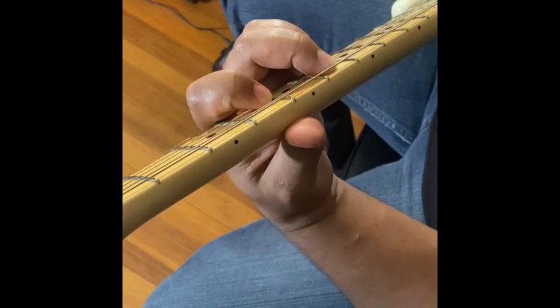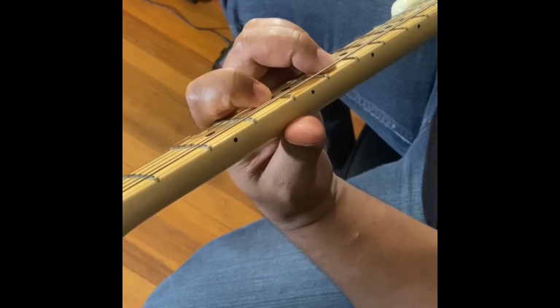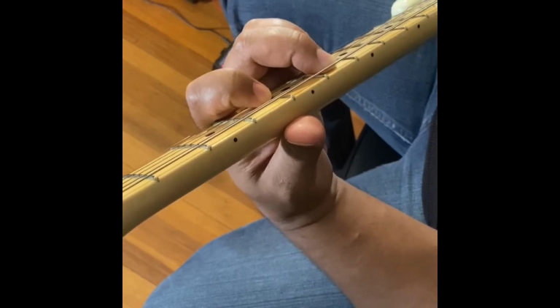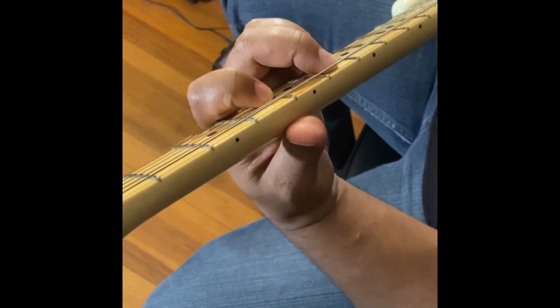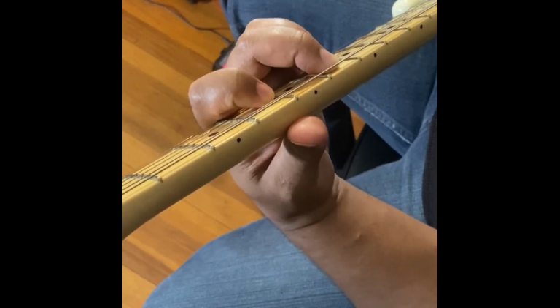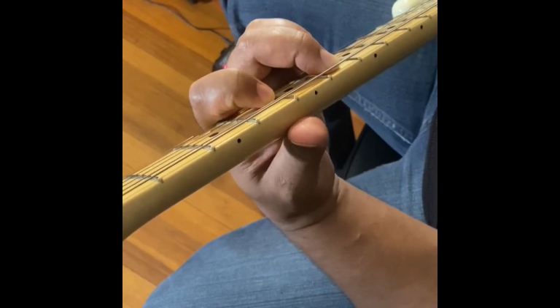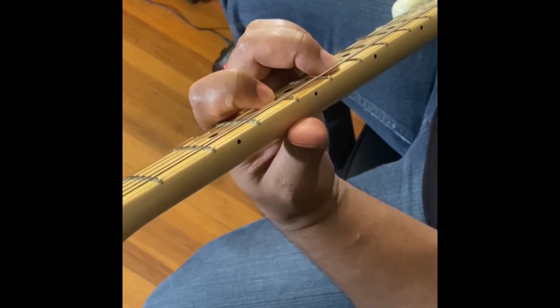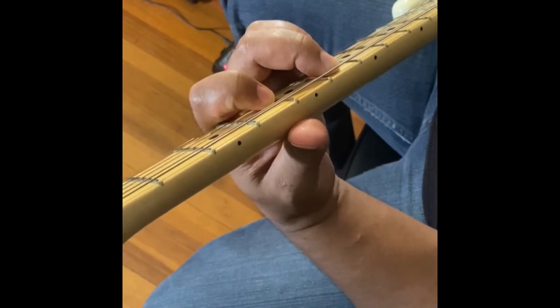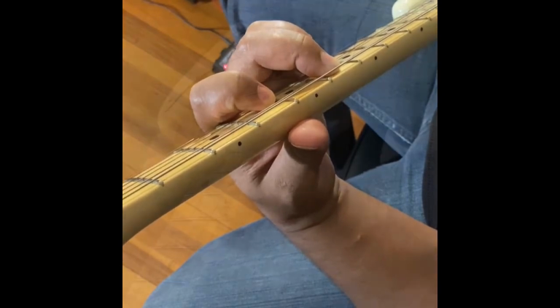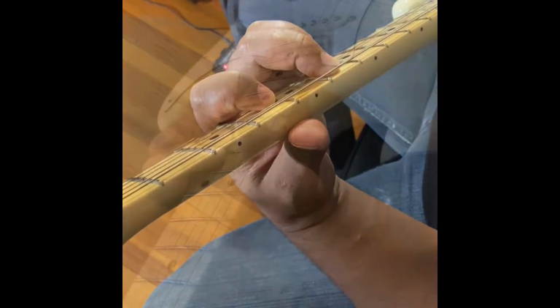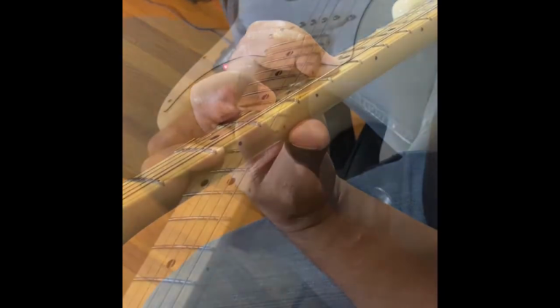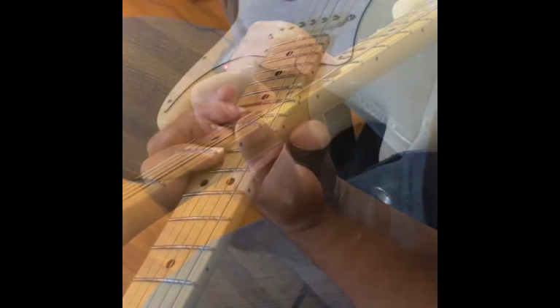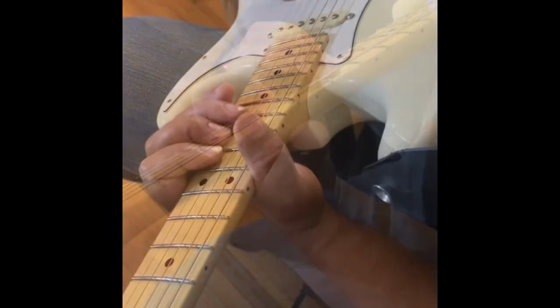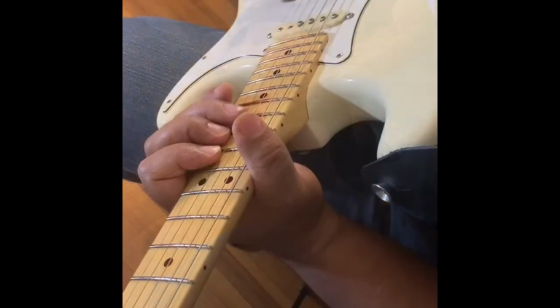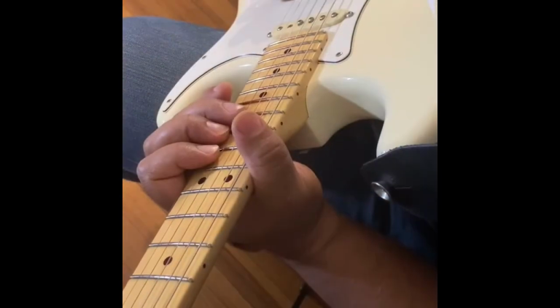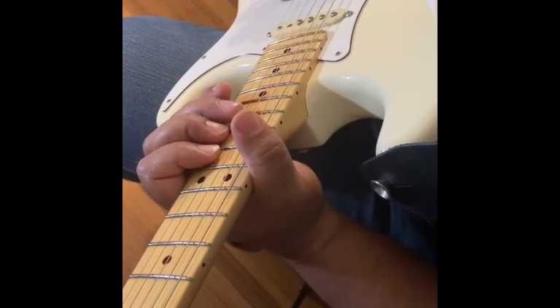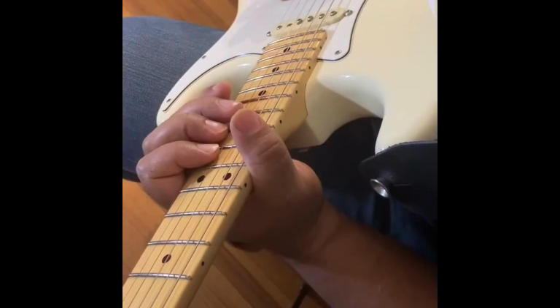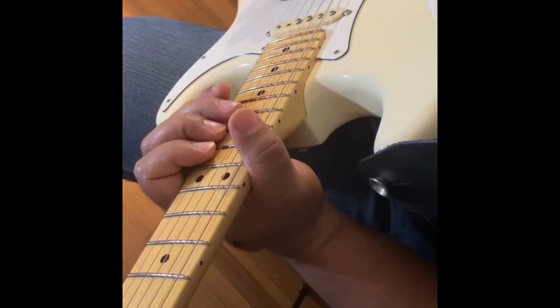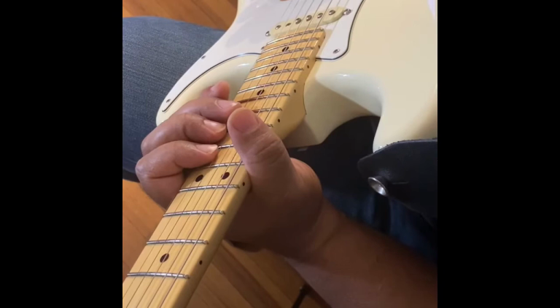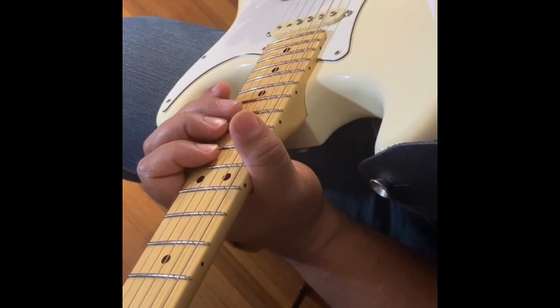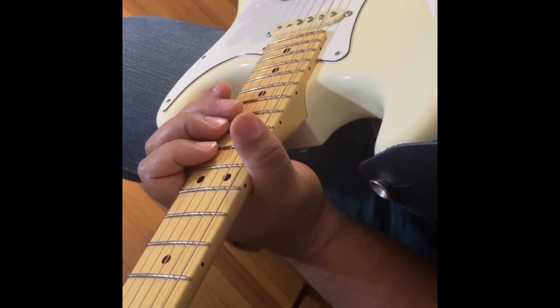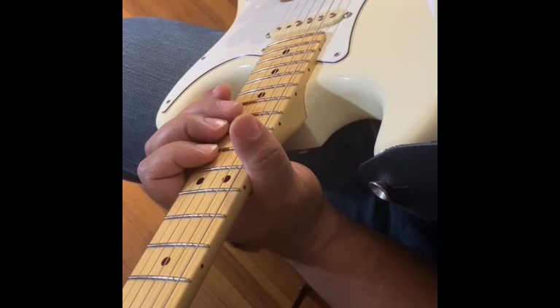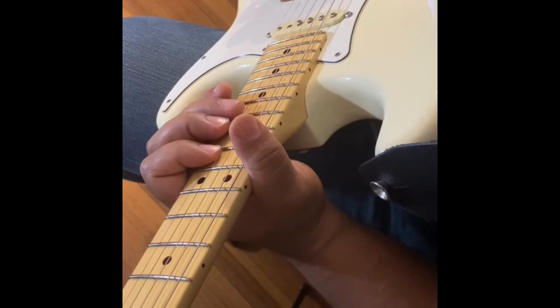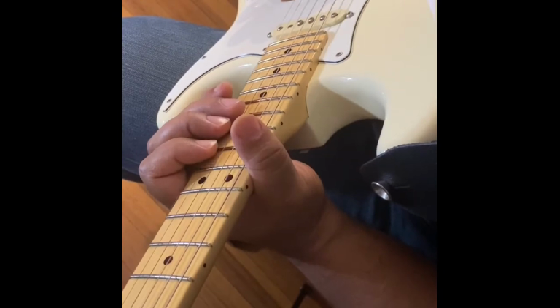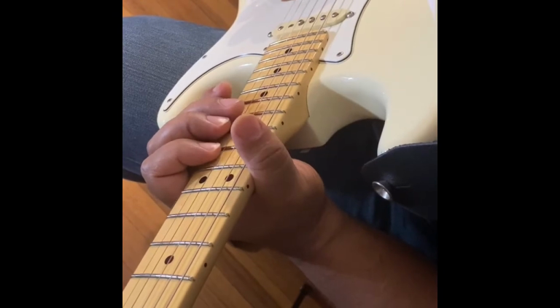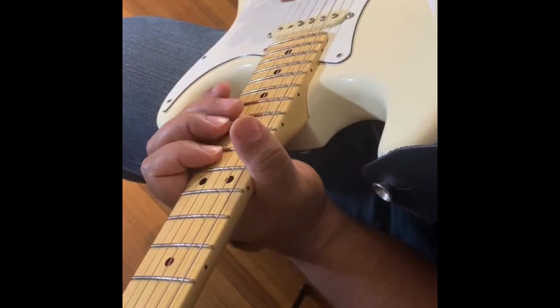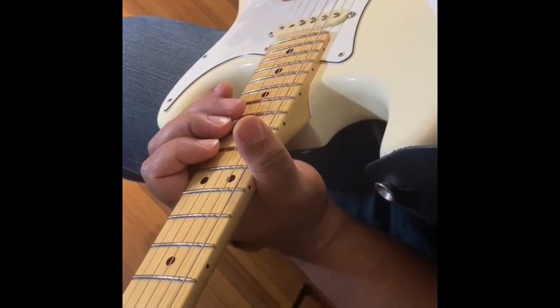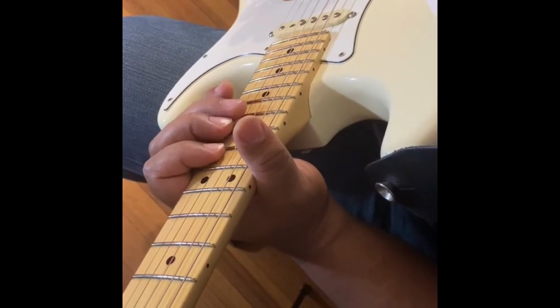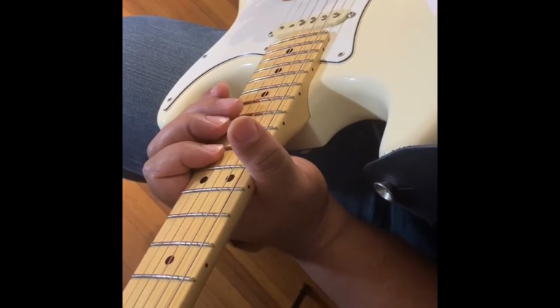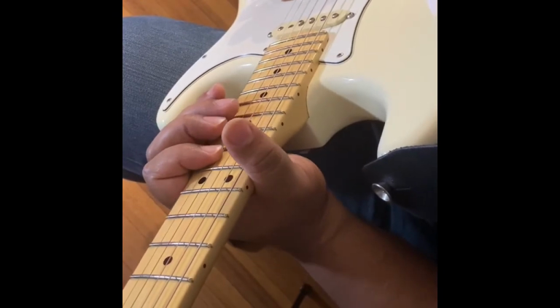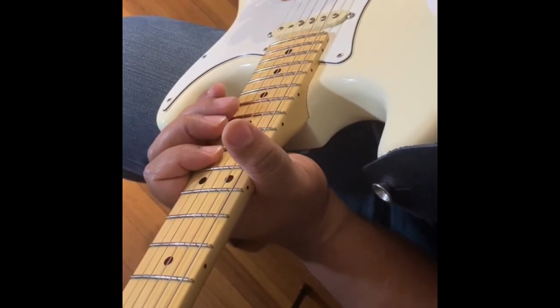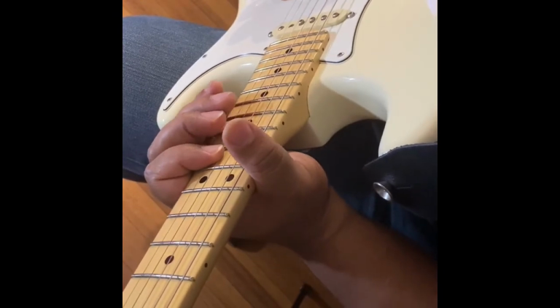And that's our four chords. Now we come to the part of the song where it sounds like...